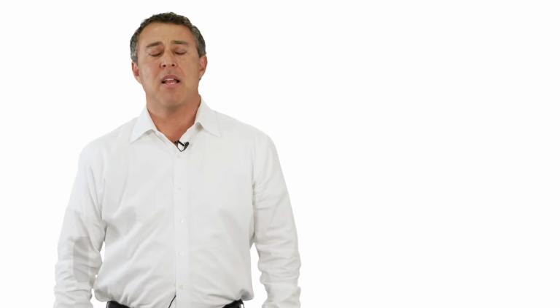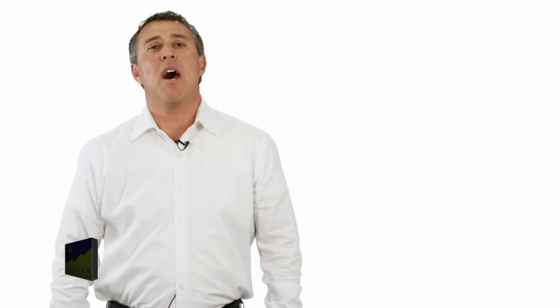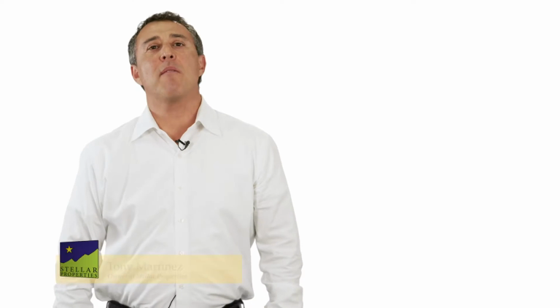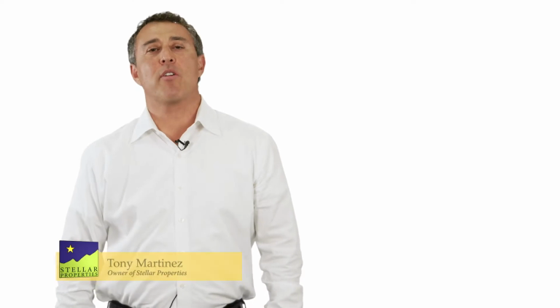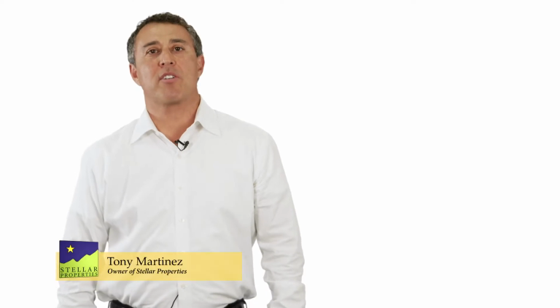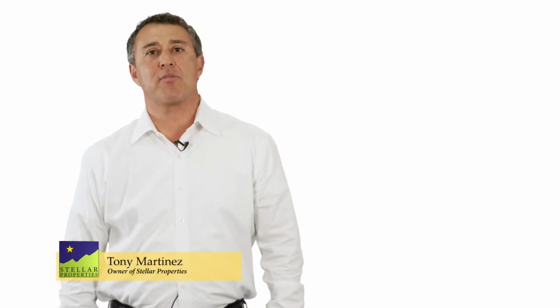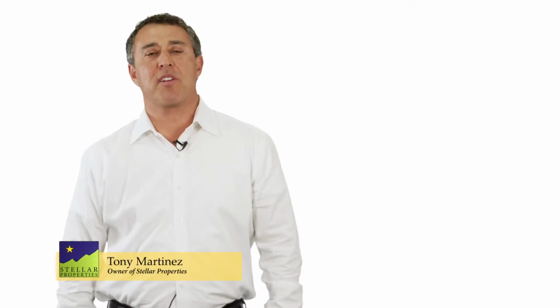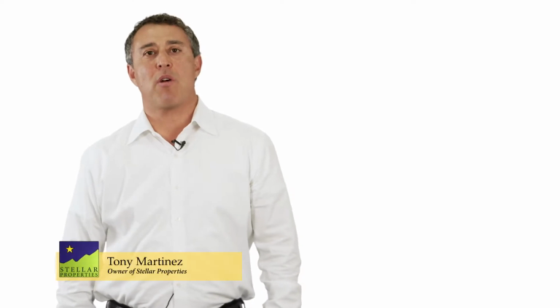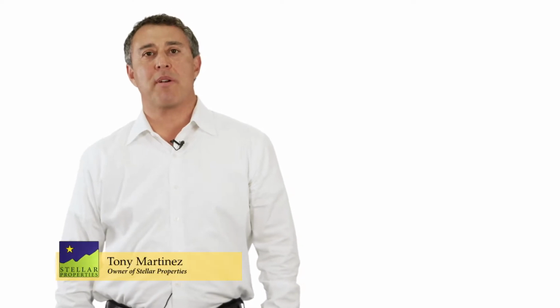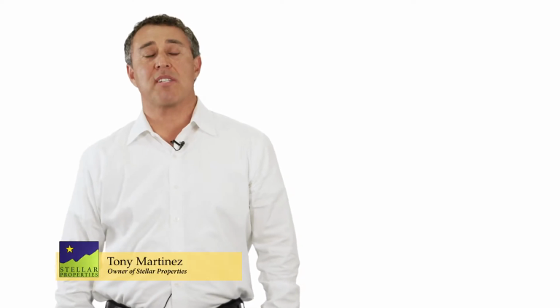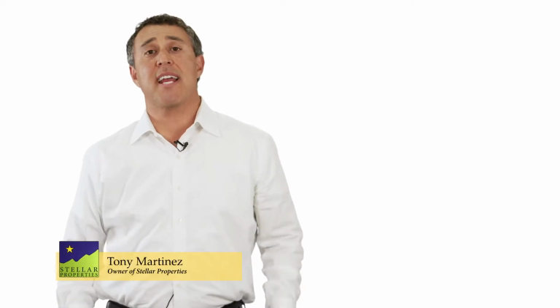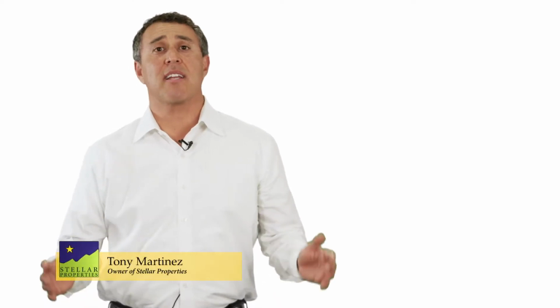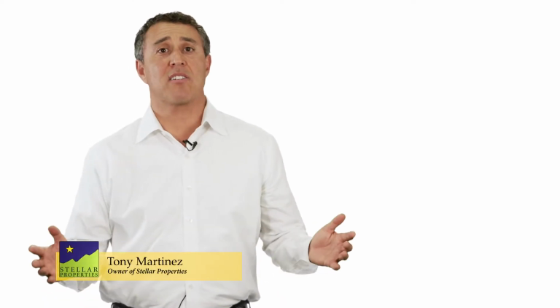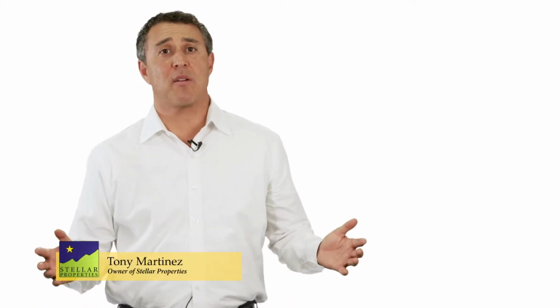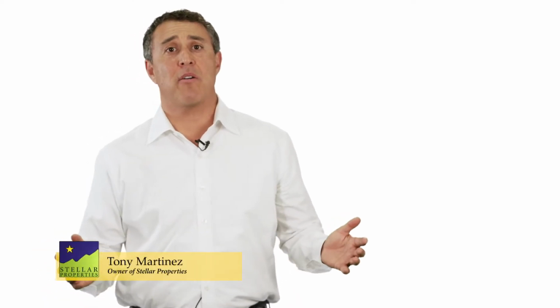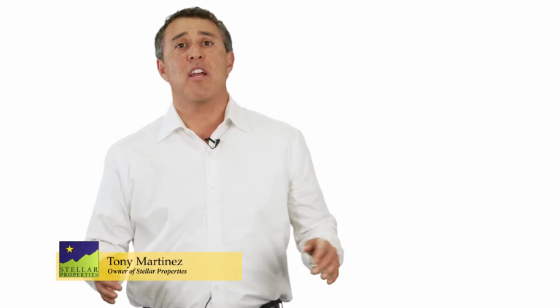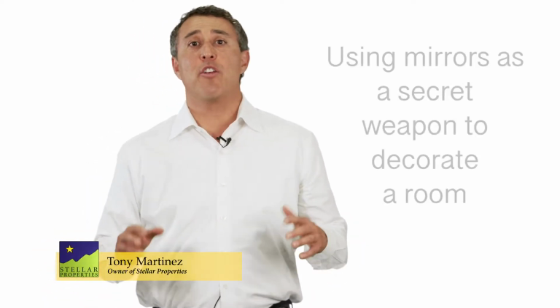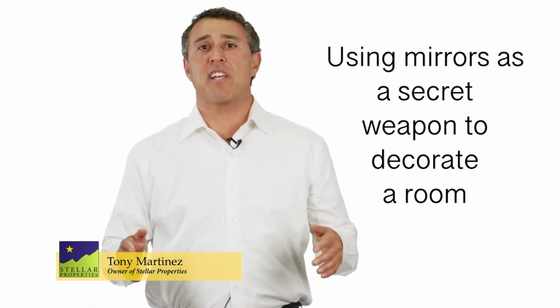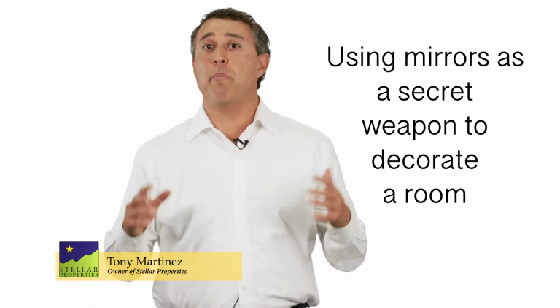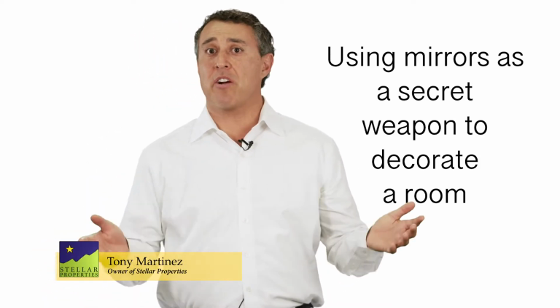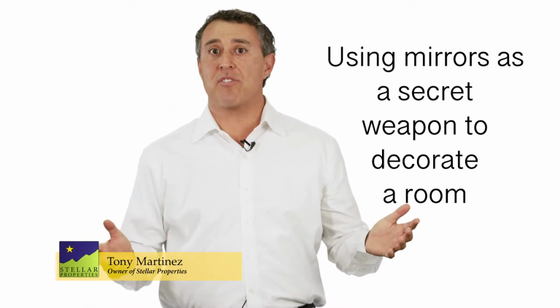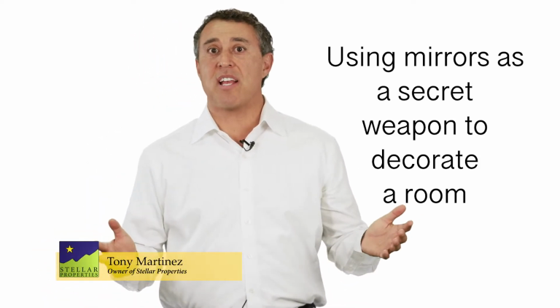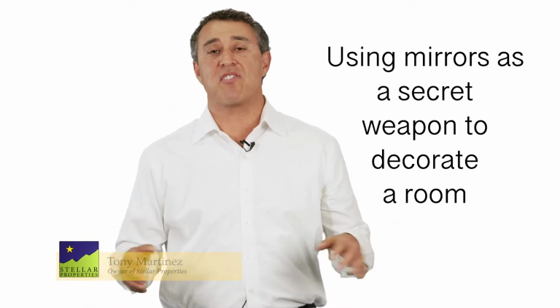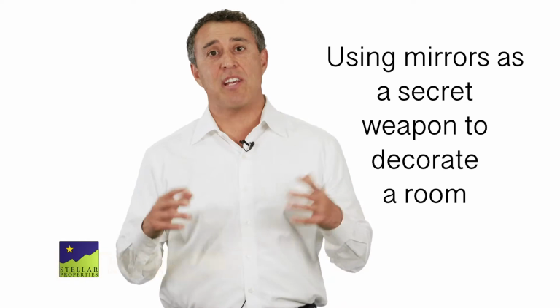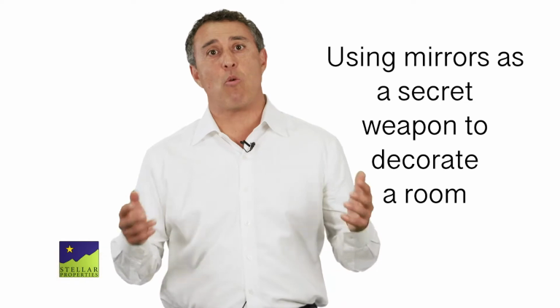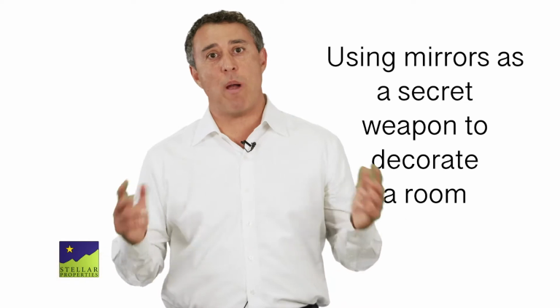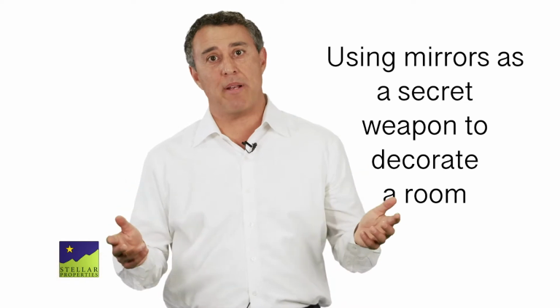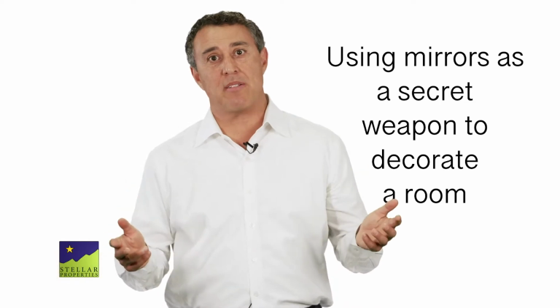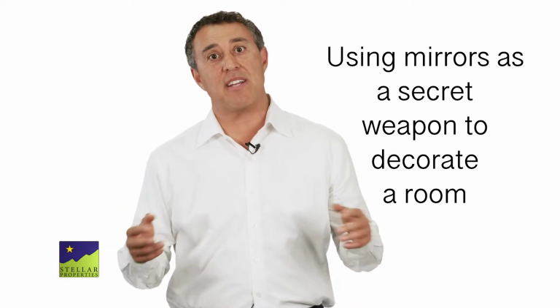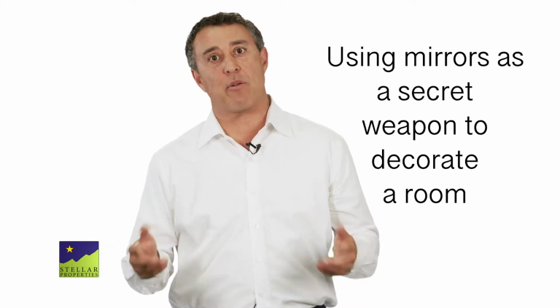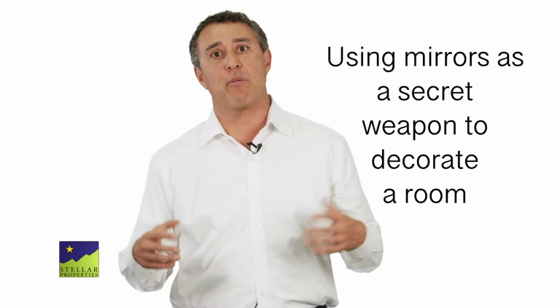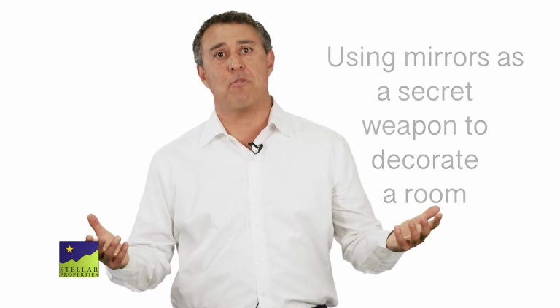Hi, I'm Tony Martinez from Stellar Properties, and today I'd like to talk about using mirrors as a secret weapon to decorate a room.